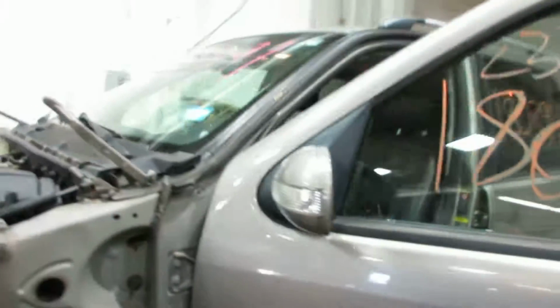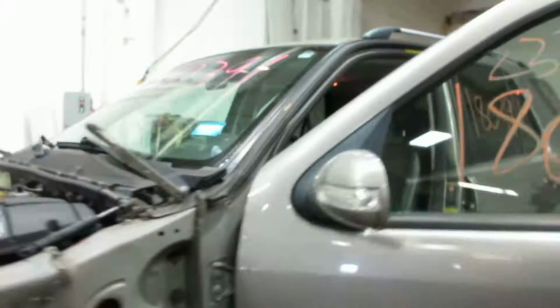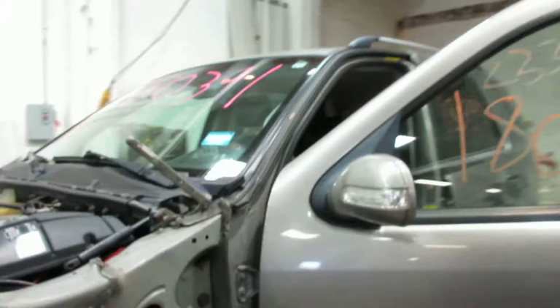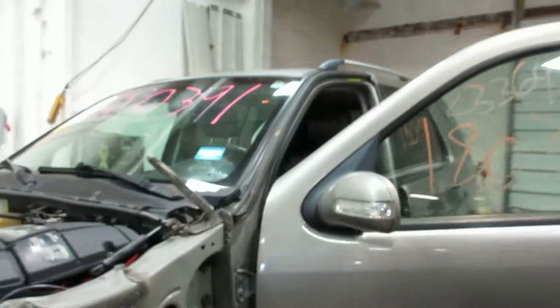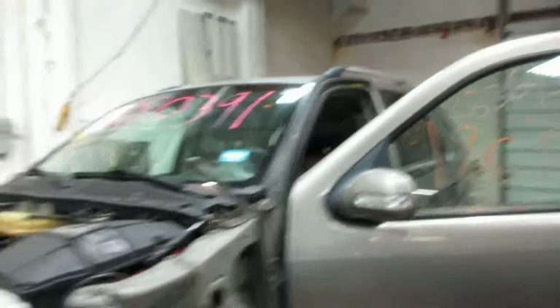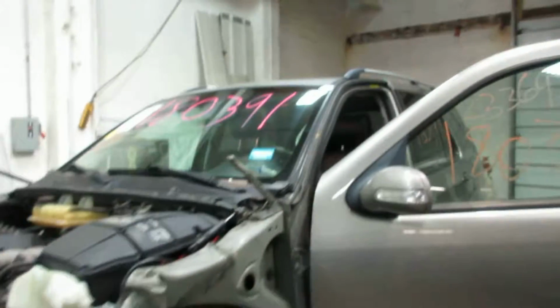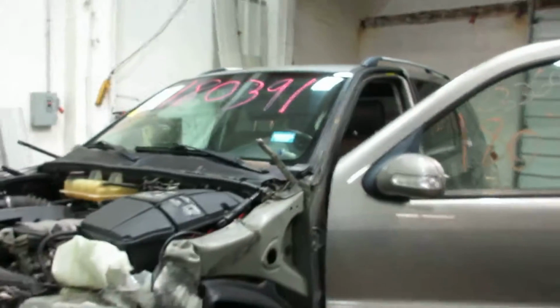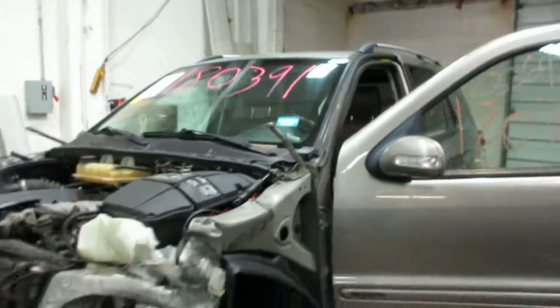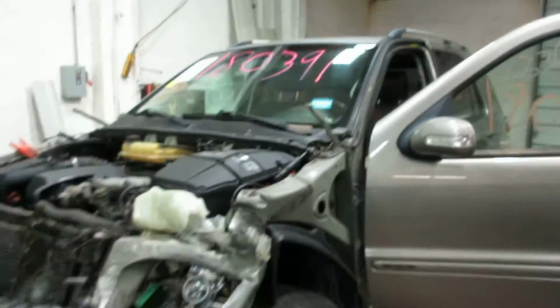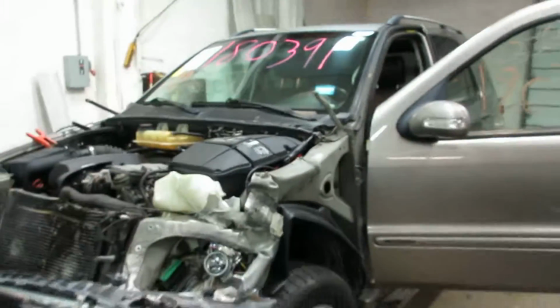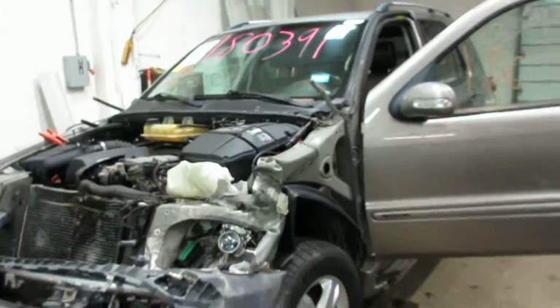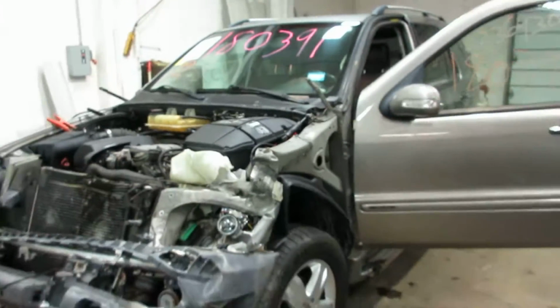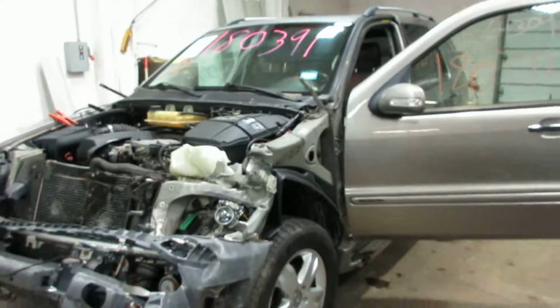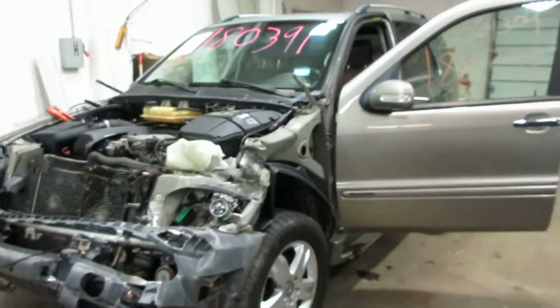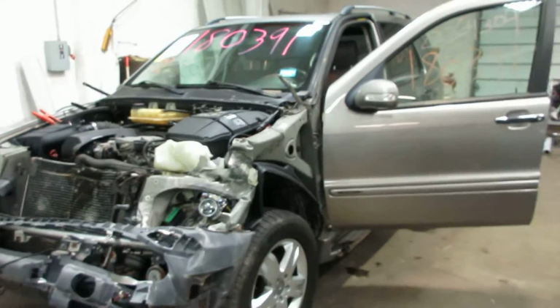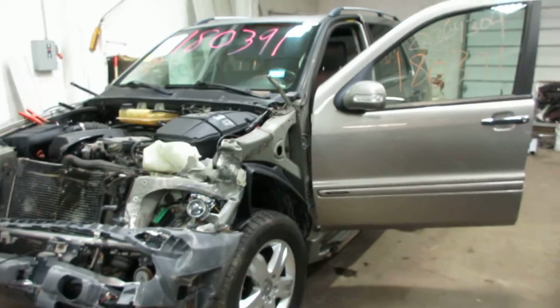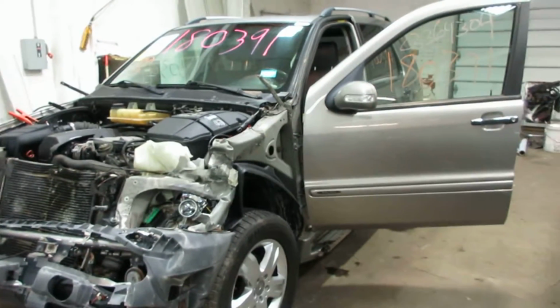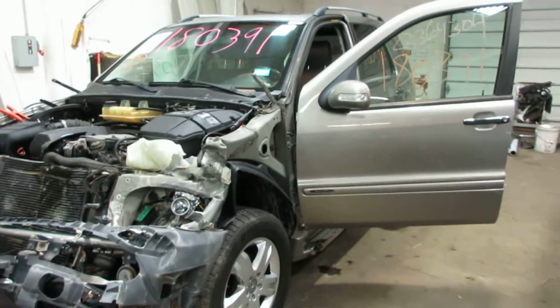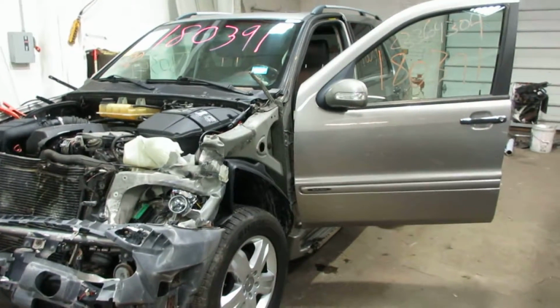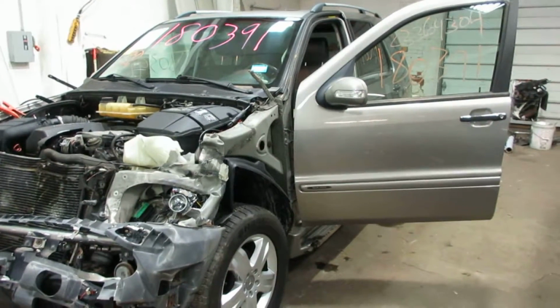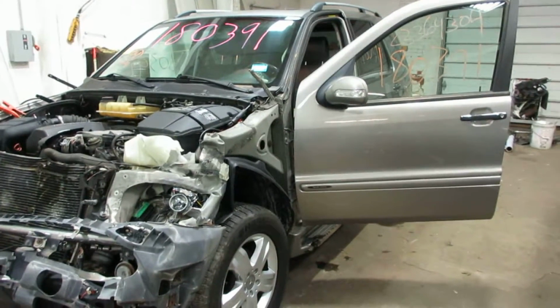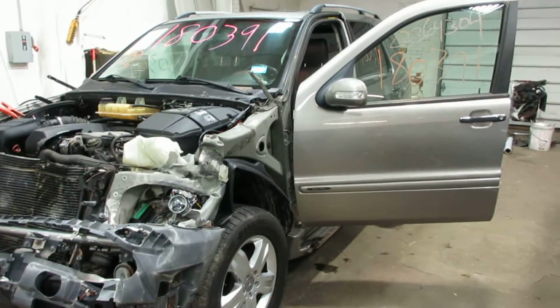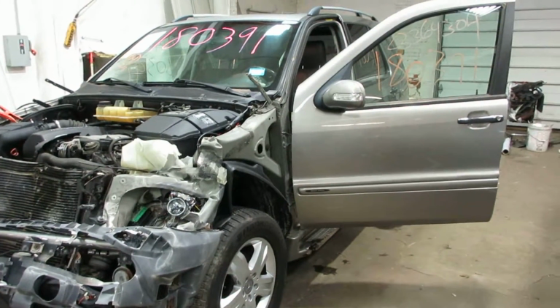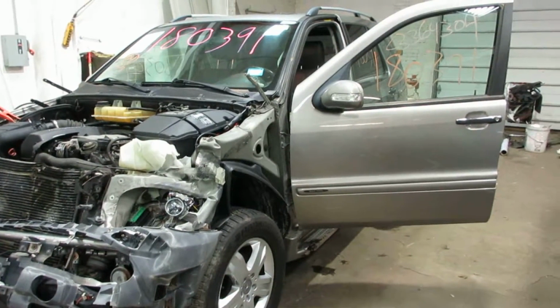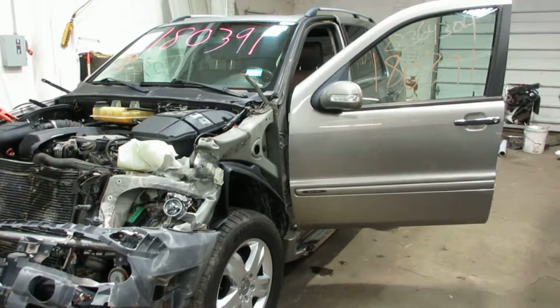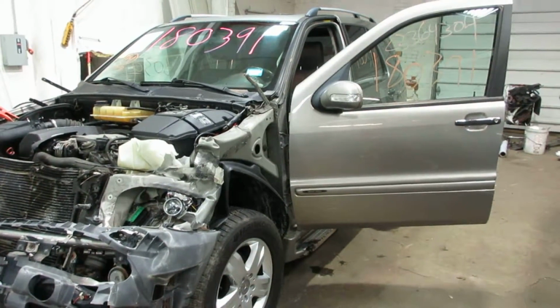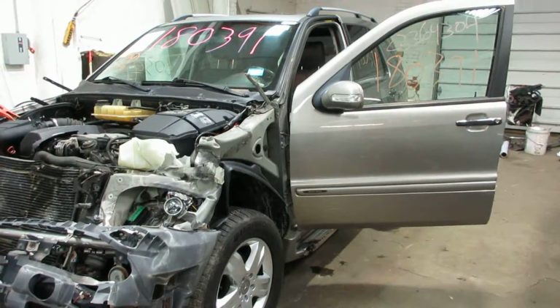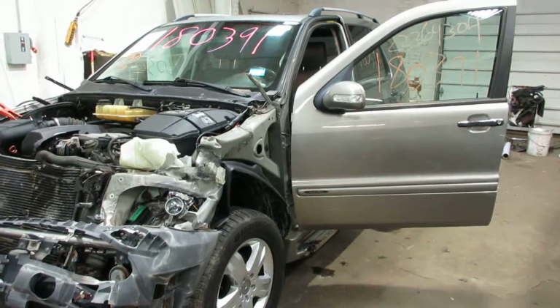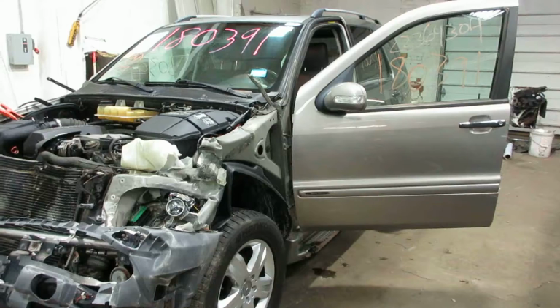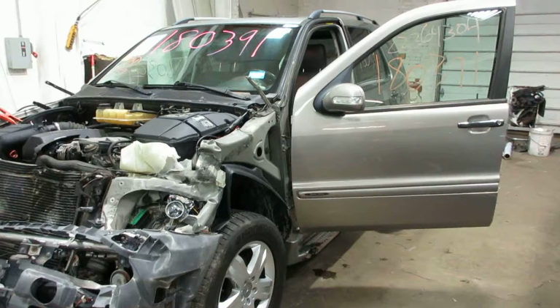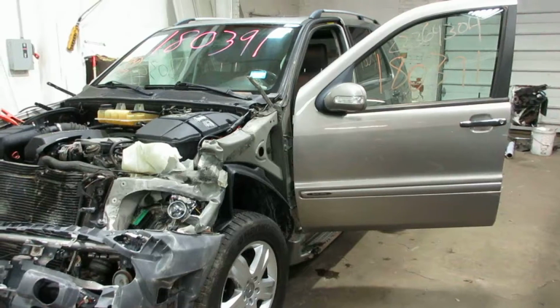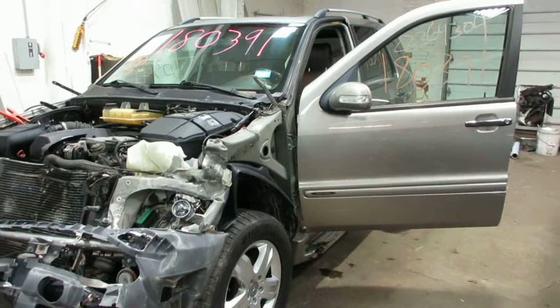So if you need any parts for this vehicle or any other, you can visit us at Tom's Ford Auto. Thank you.